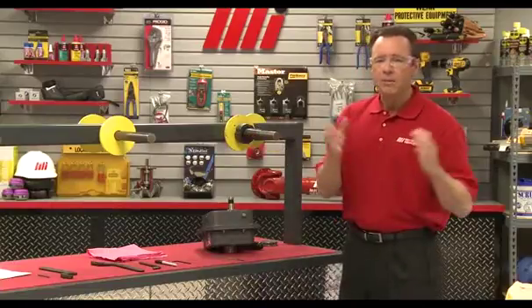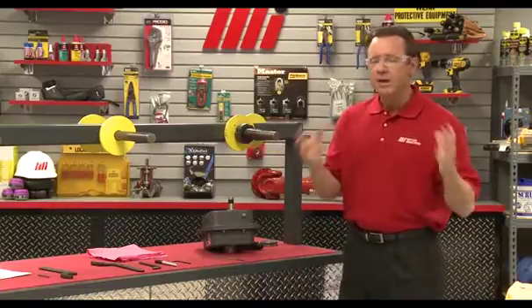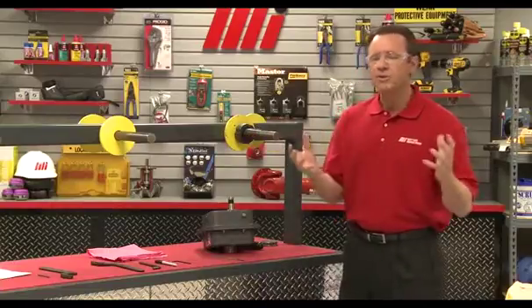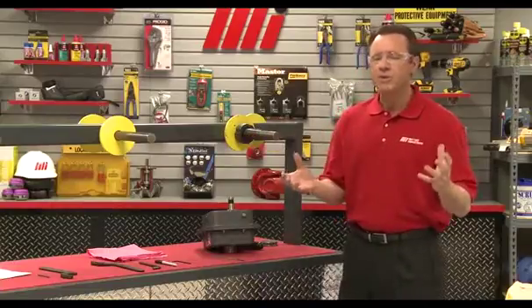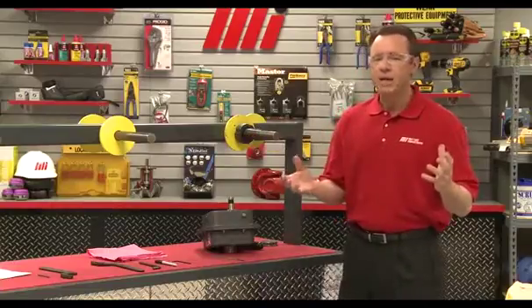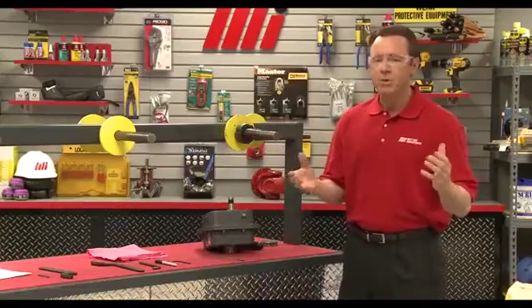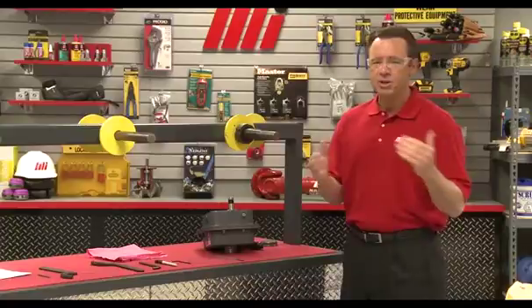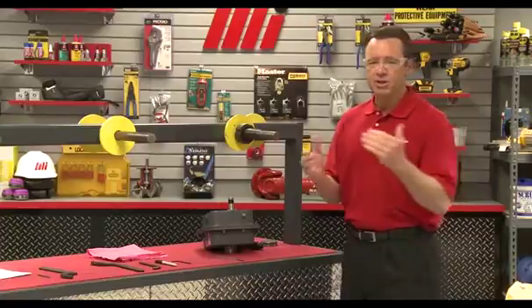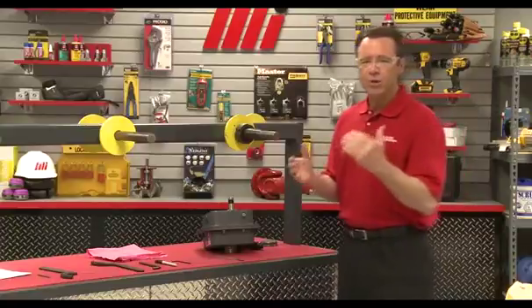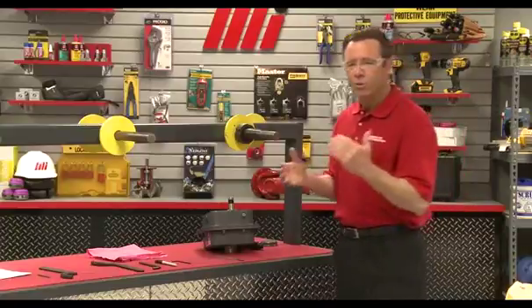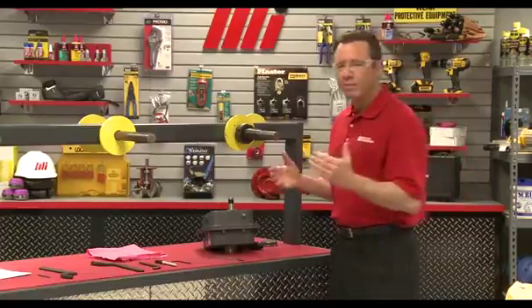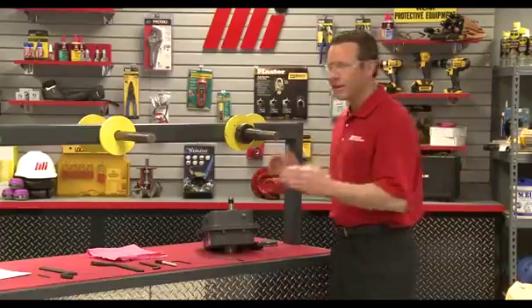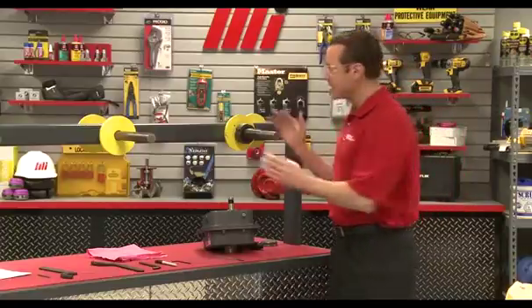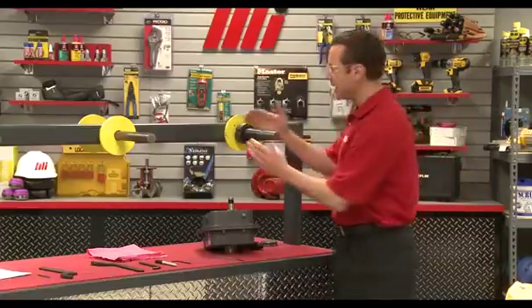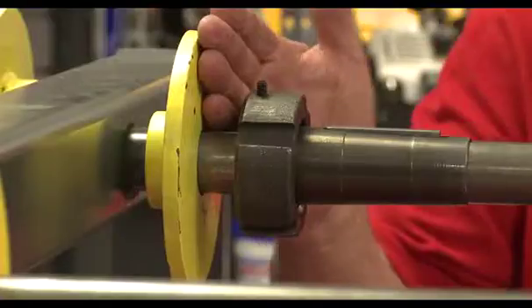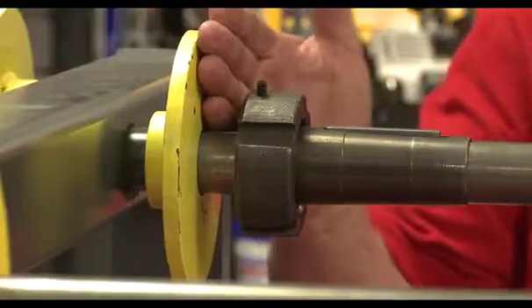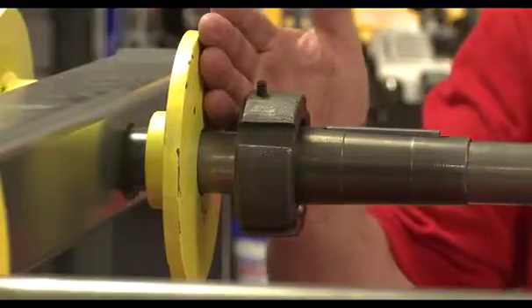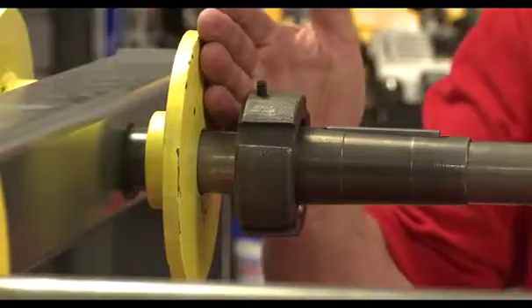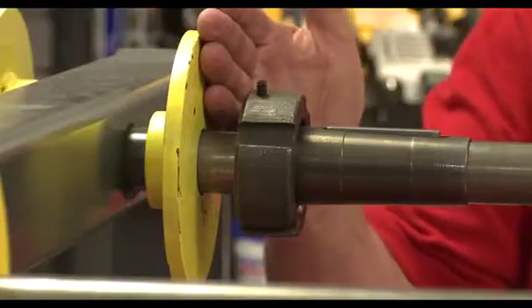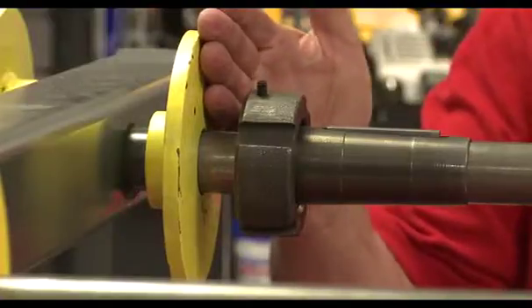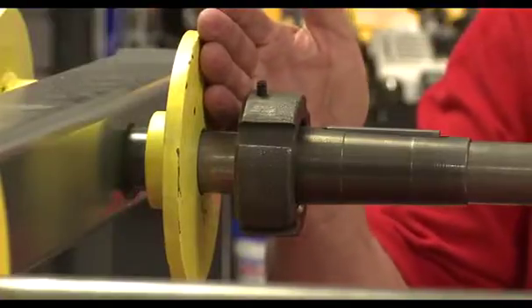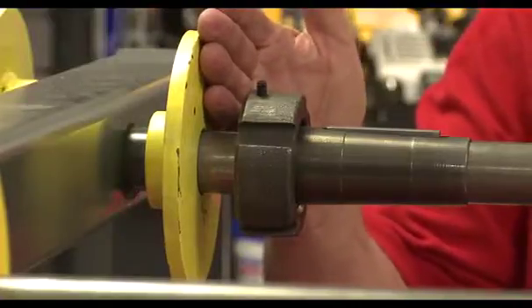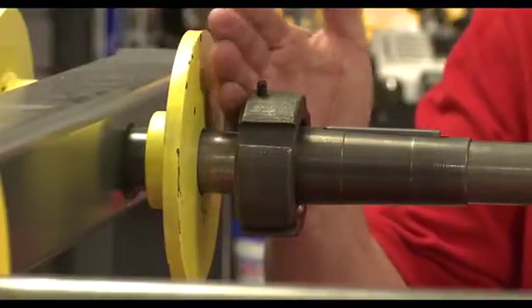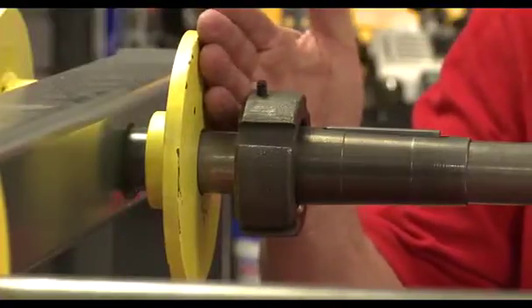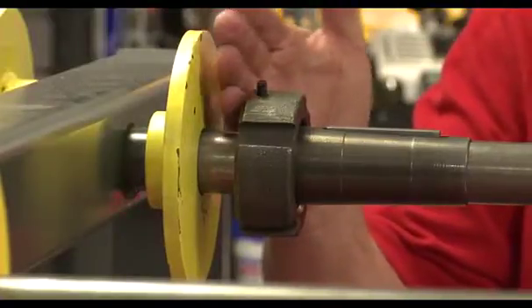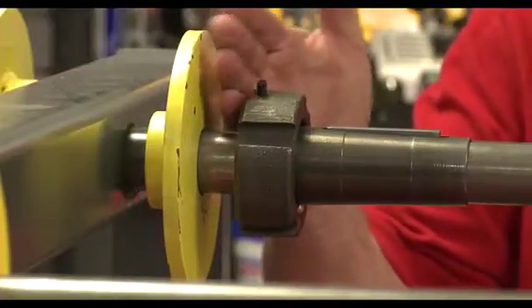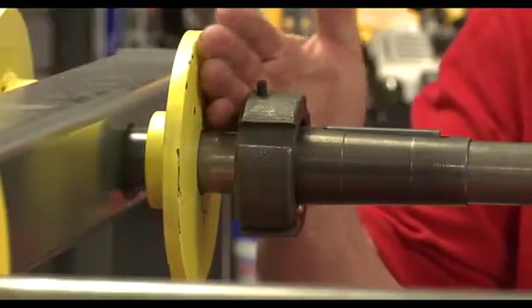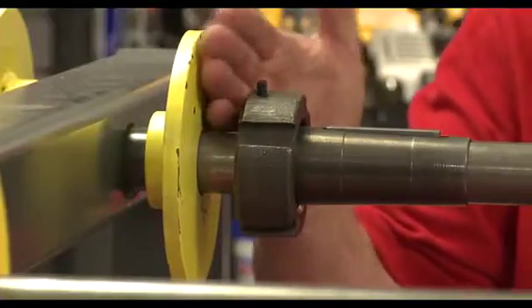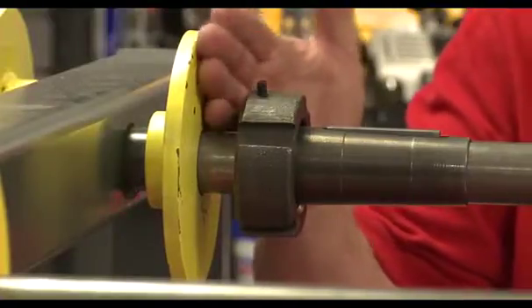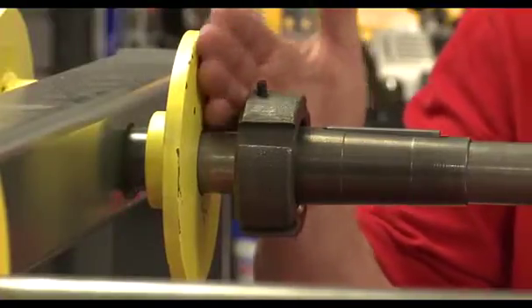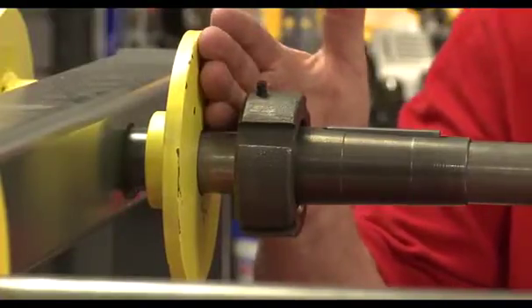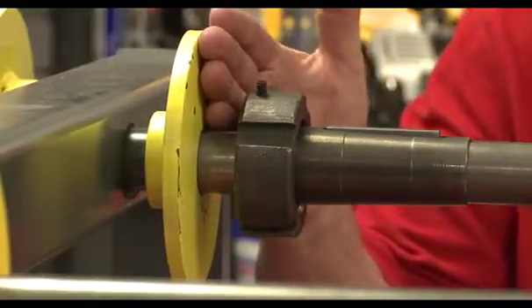Make sure the TA bushing does not rub against the head shaft bearing — you want to have a little bit of a gap right in there.